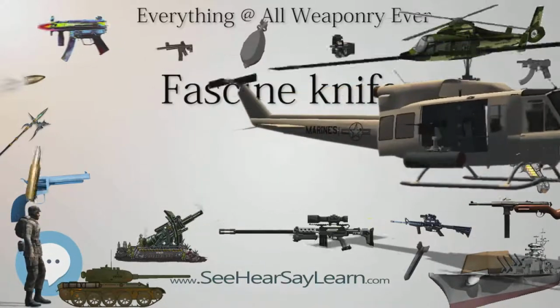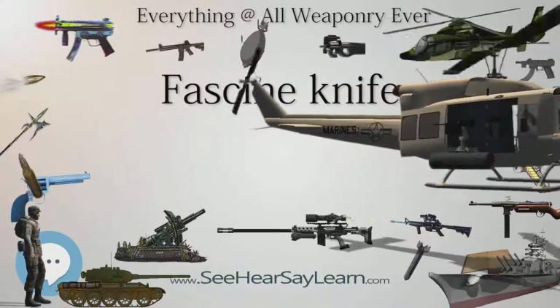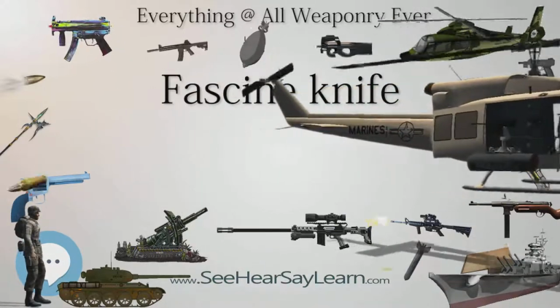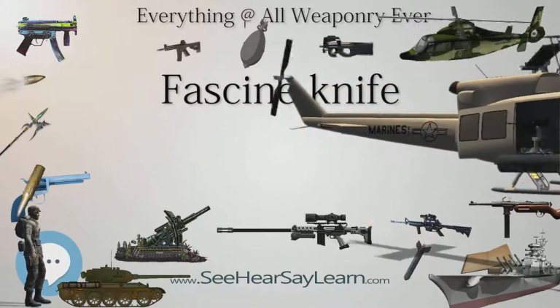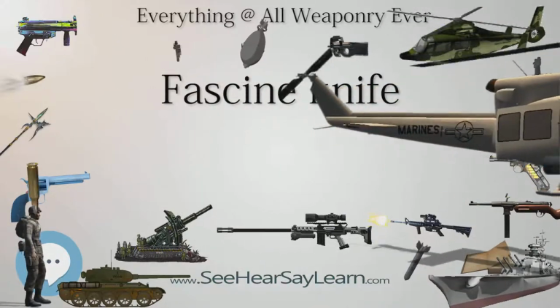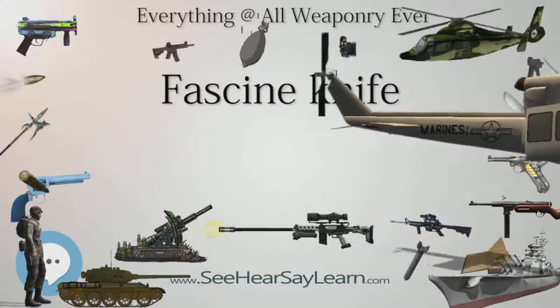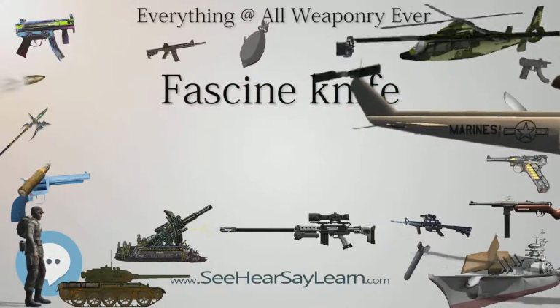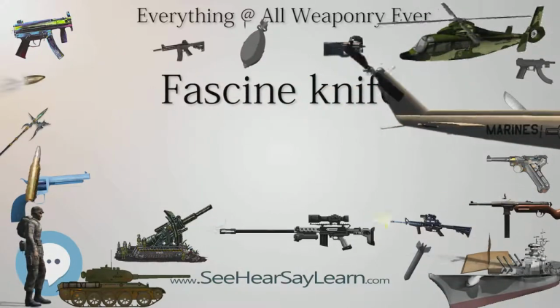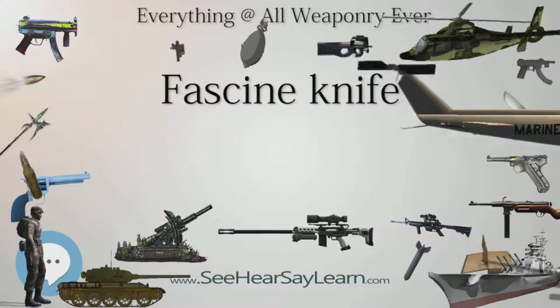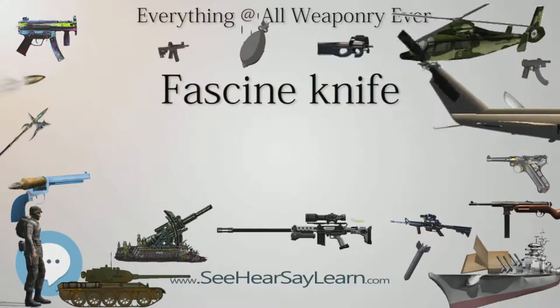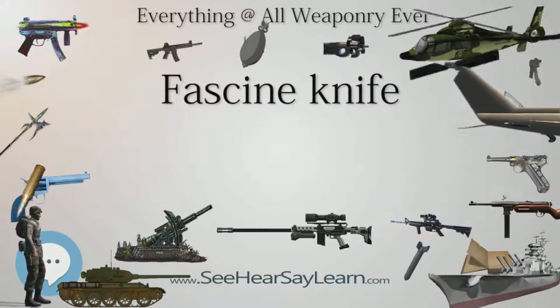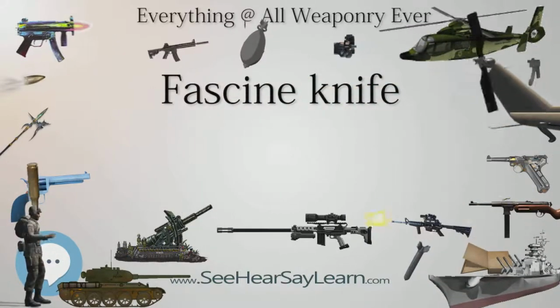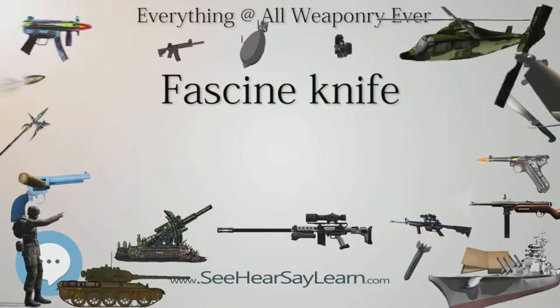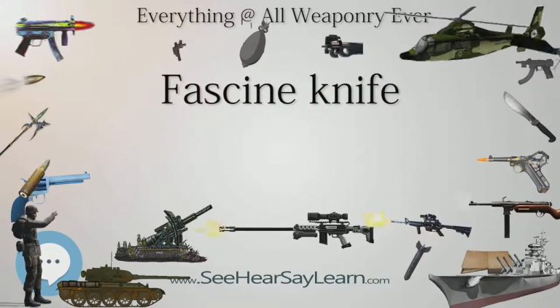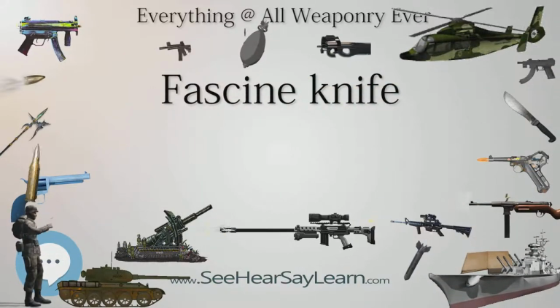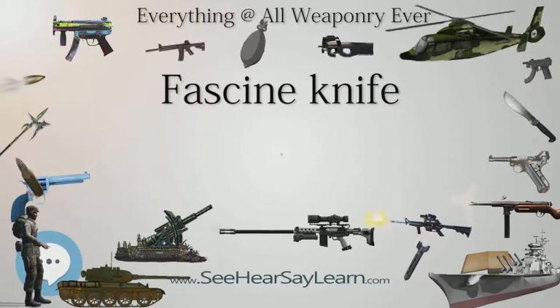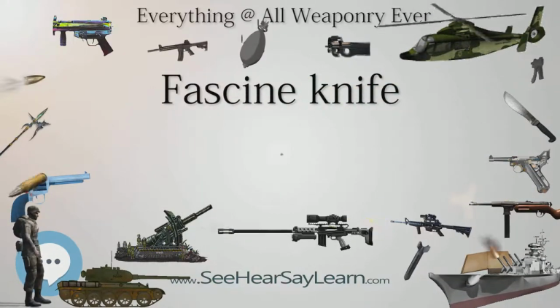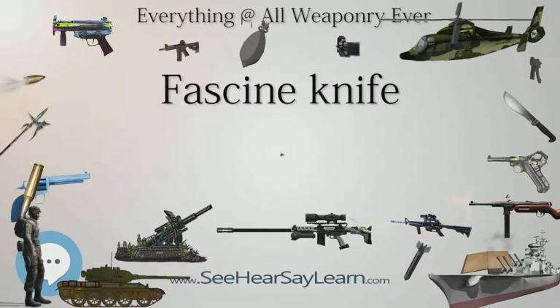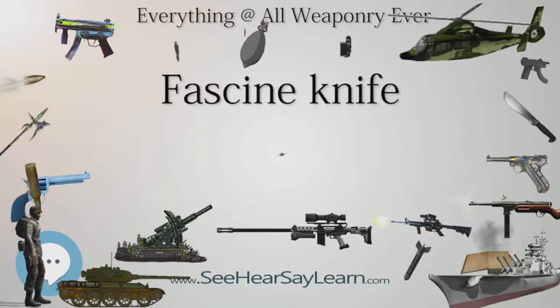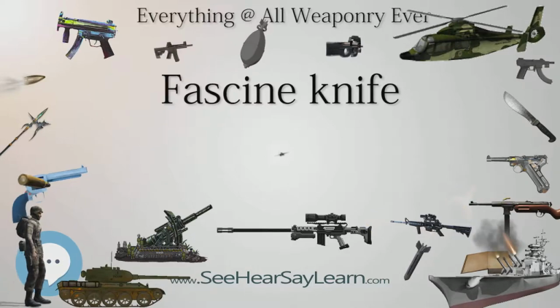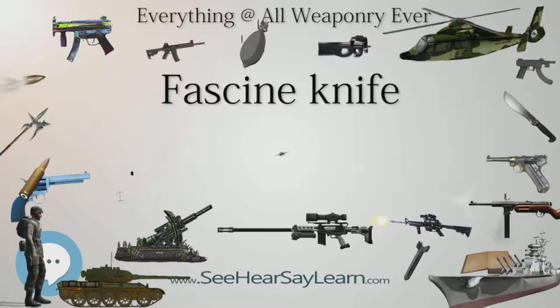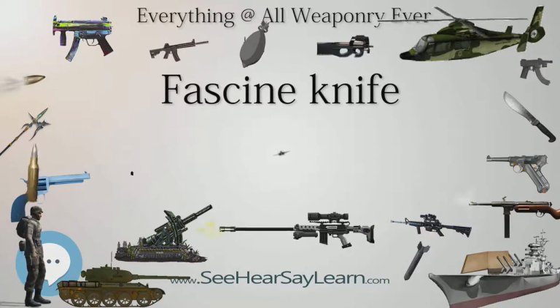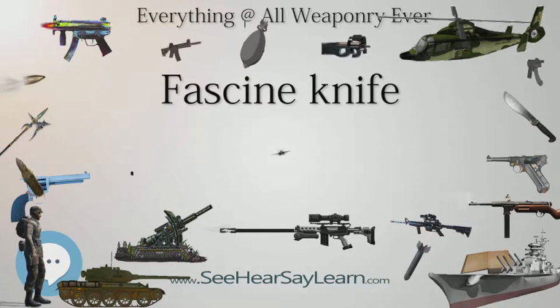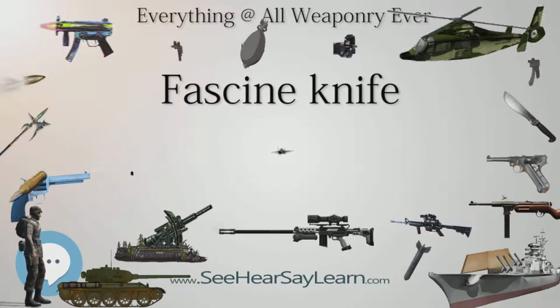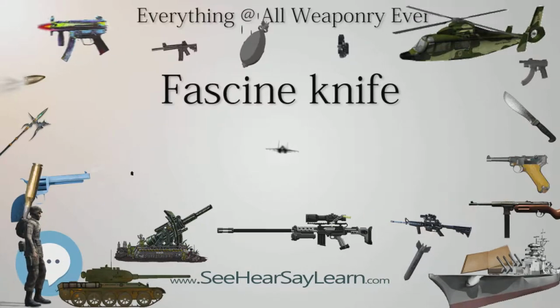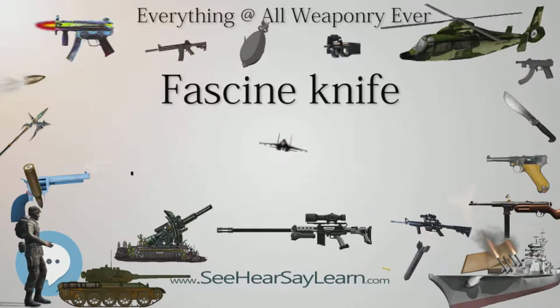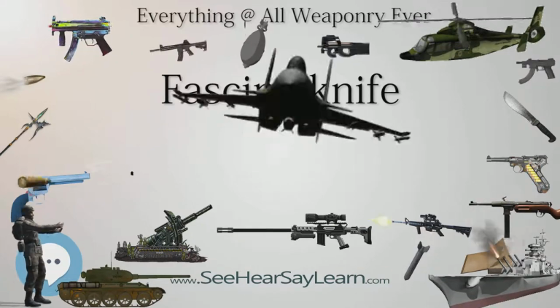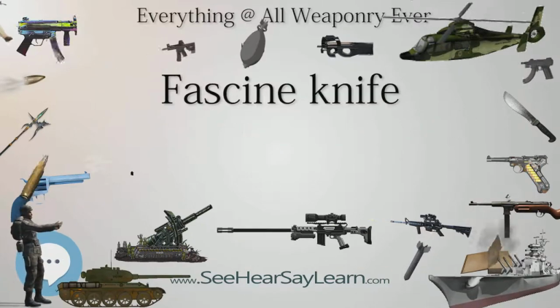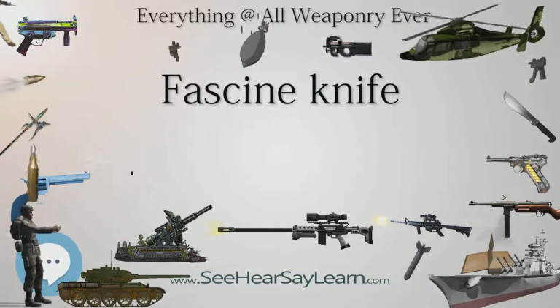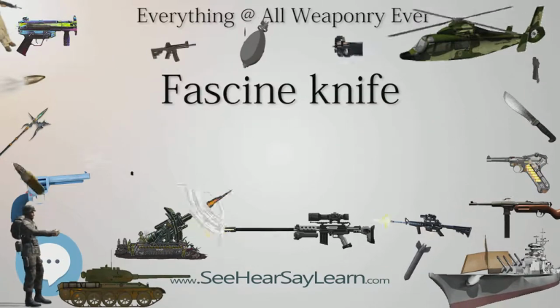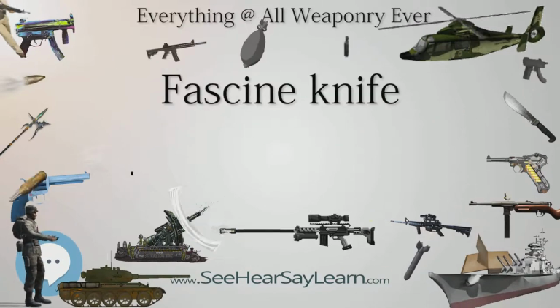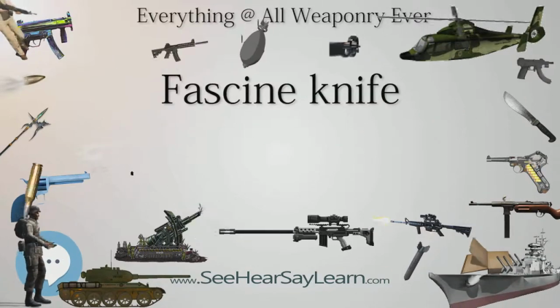Although the Spanish army called its fascine knives machetes, they bore little resemblance to the common cutting tool.